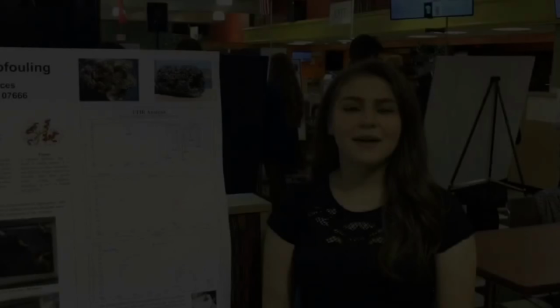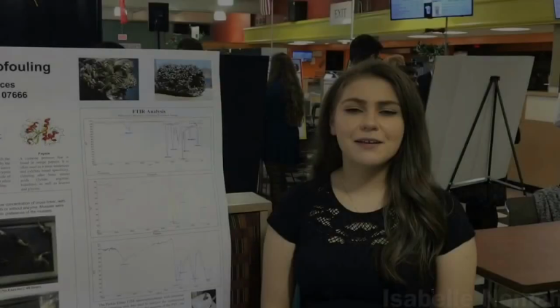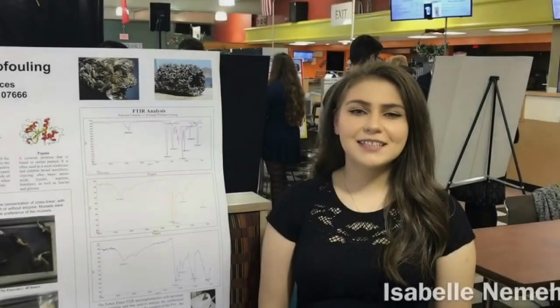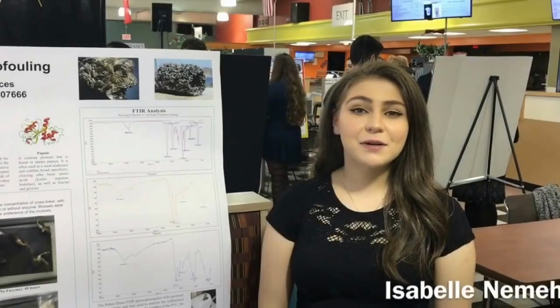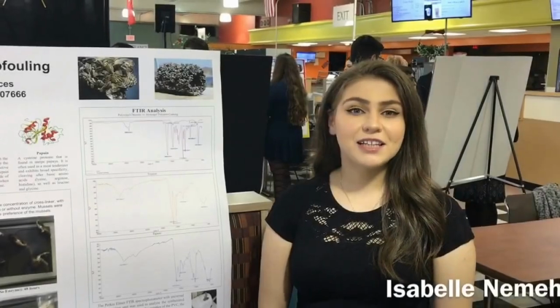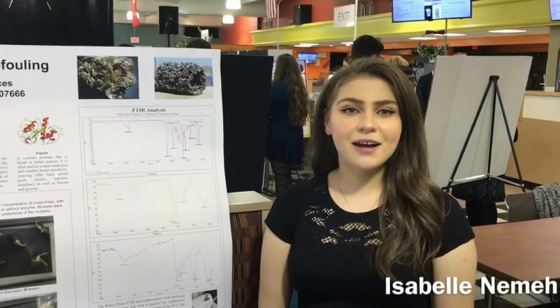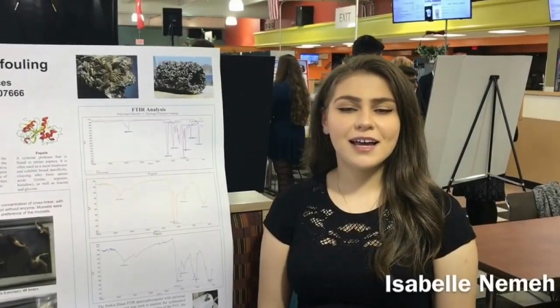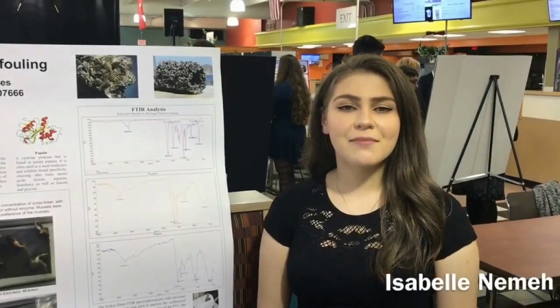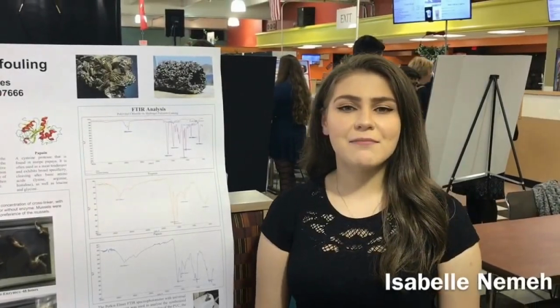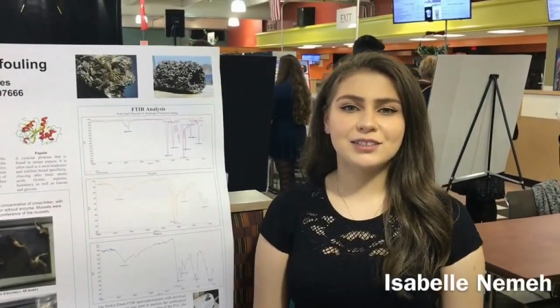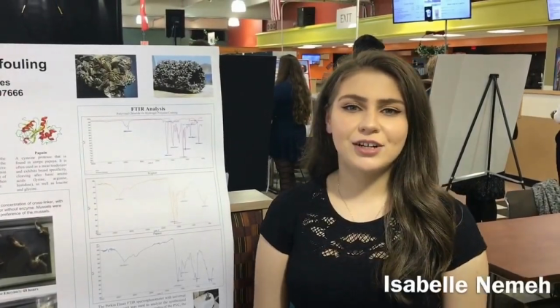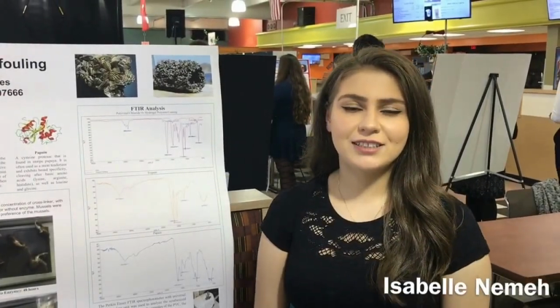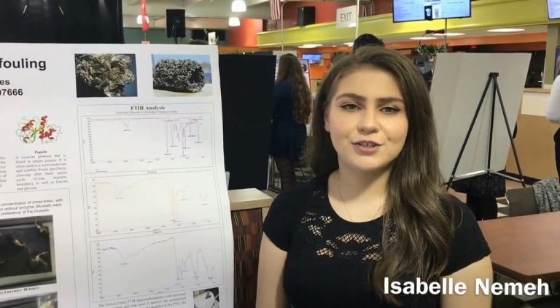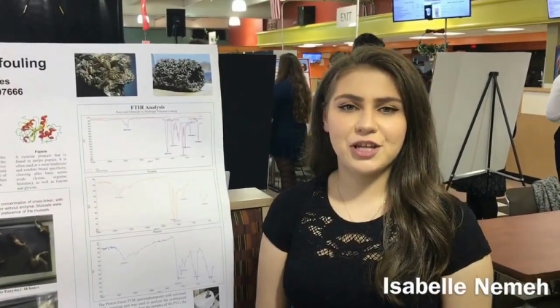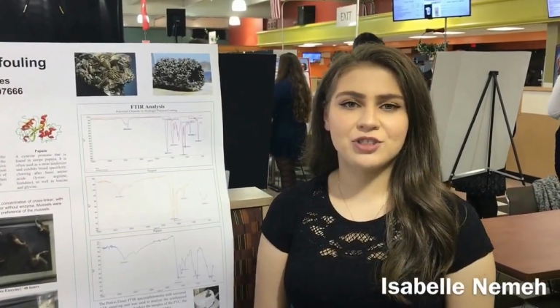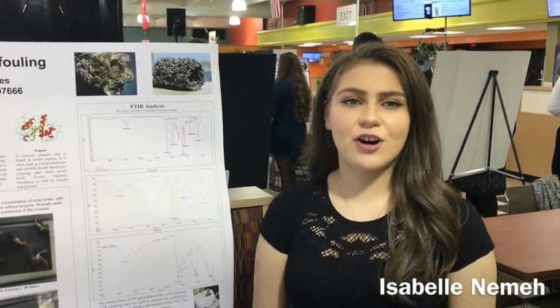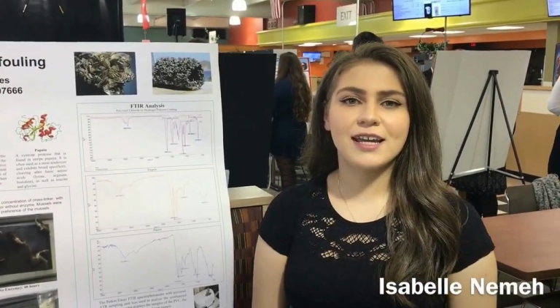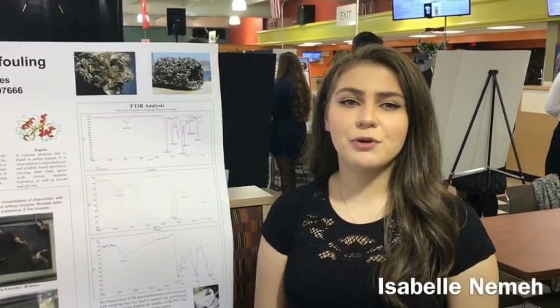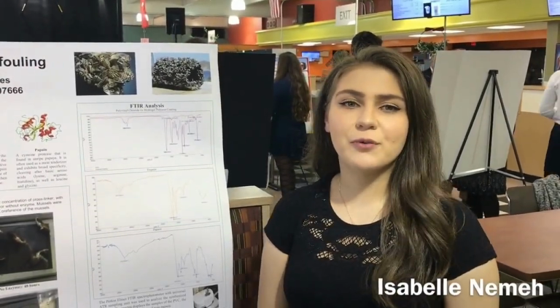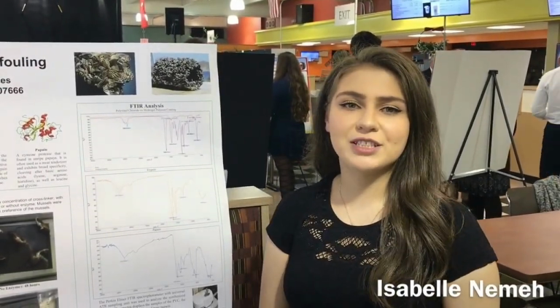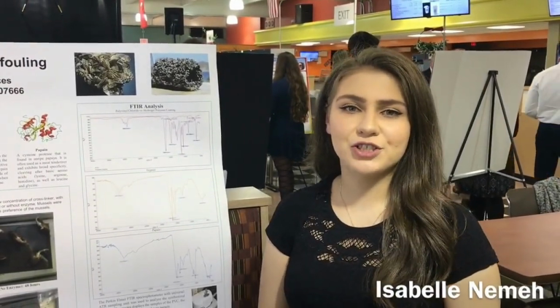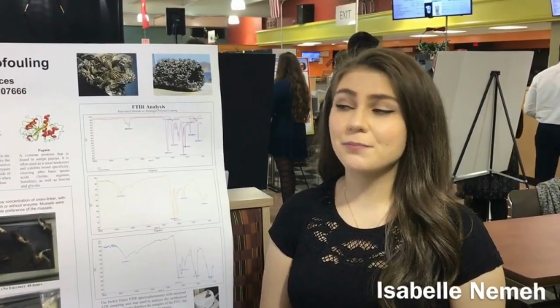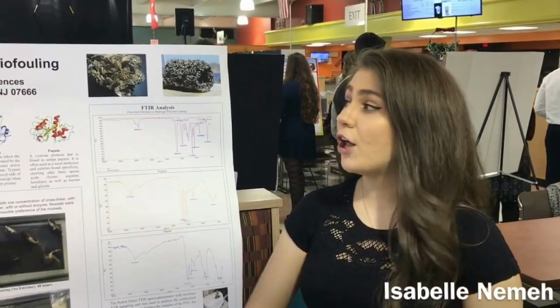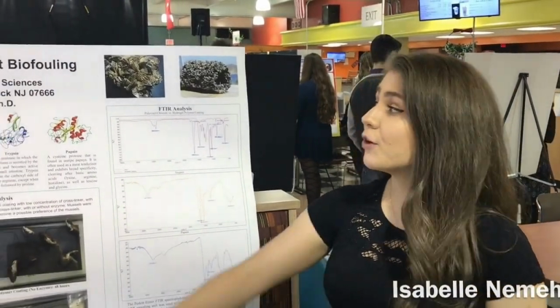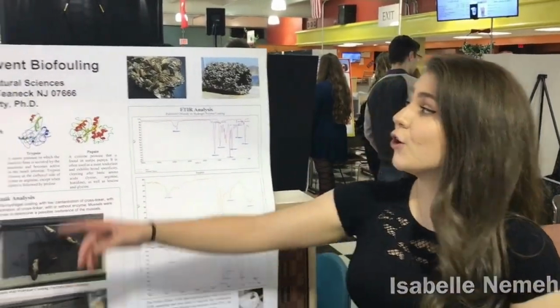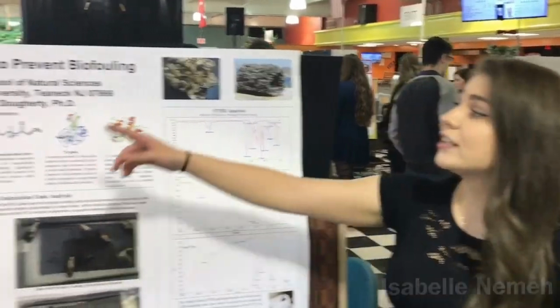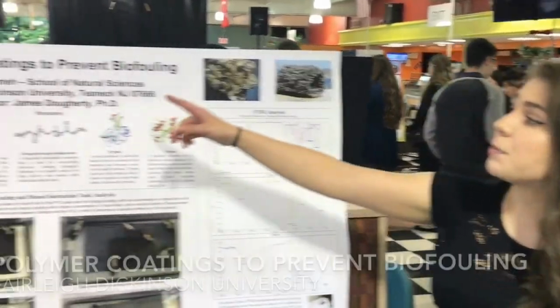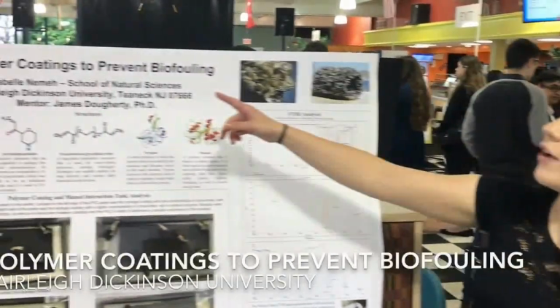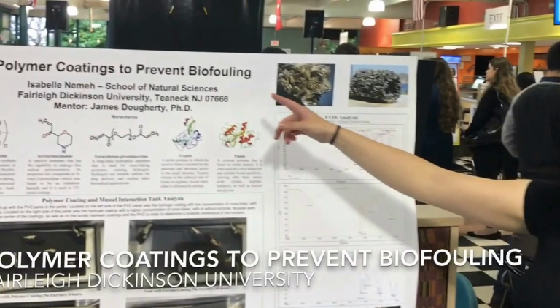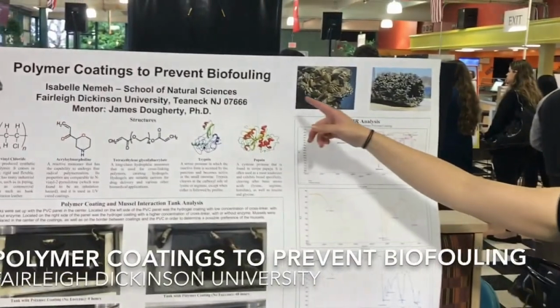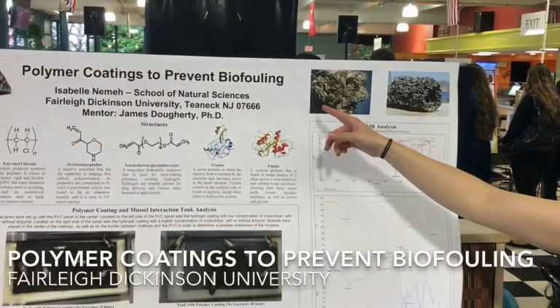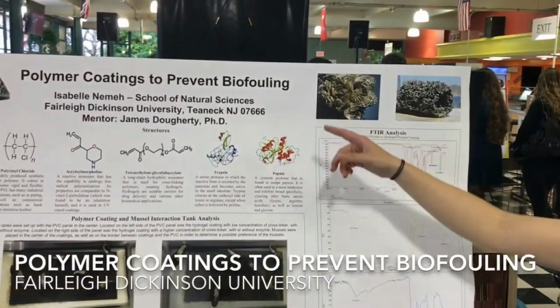My name is Isabel Neva, and my mentor is Dr. James Doherty, and we are researching polyvron coatings to prevent biofouling.